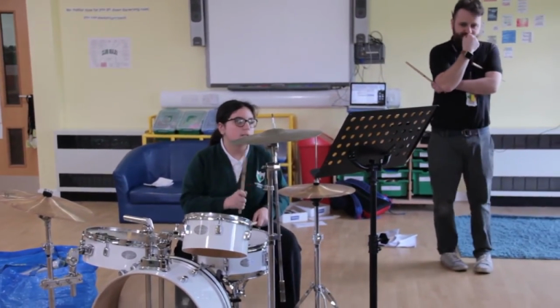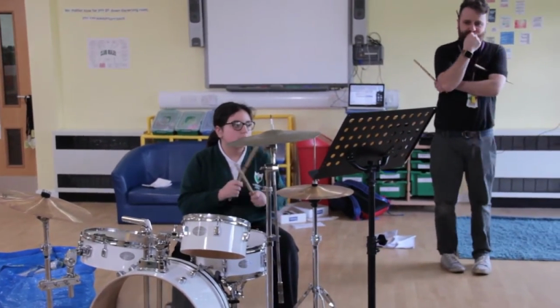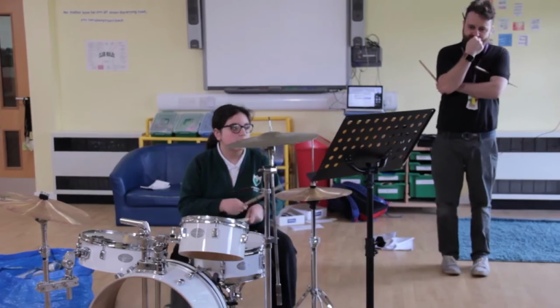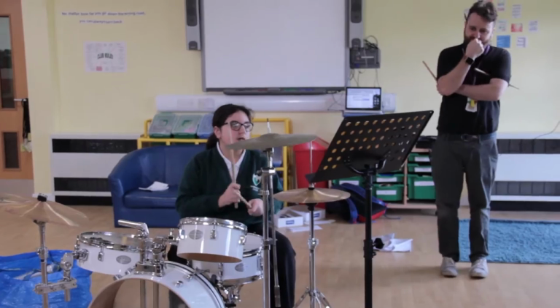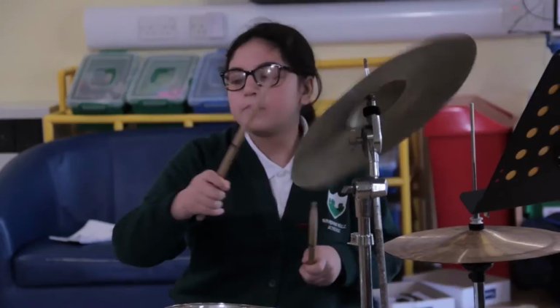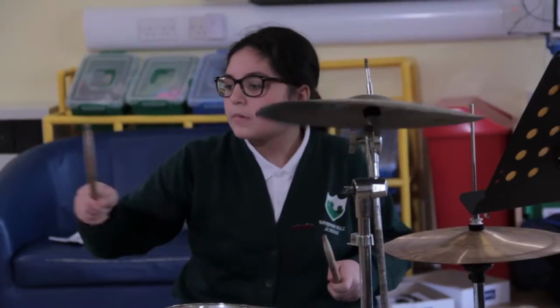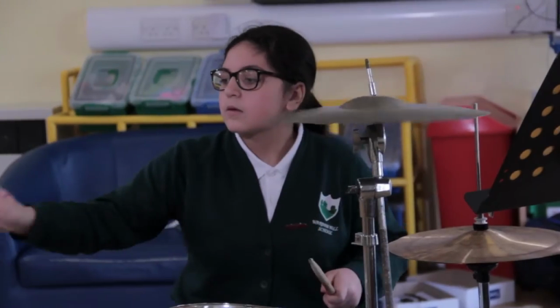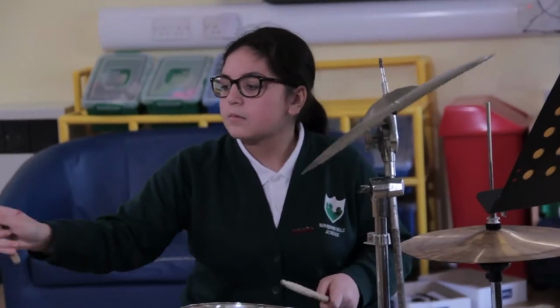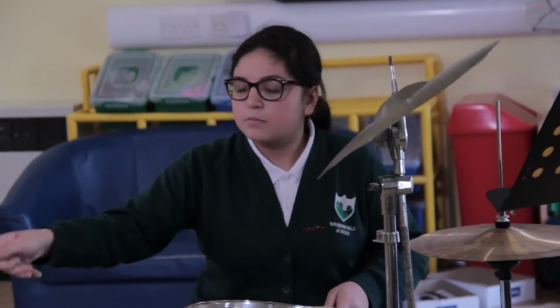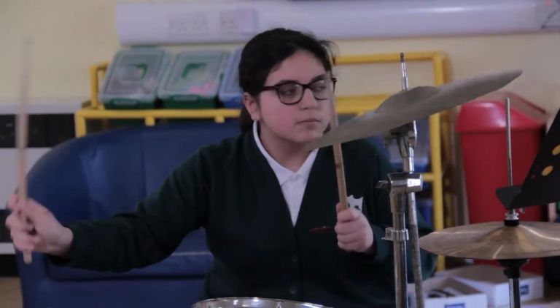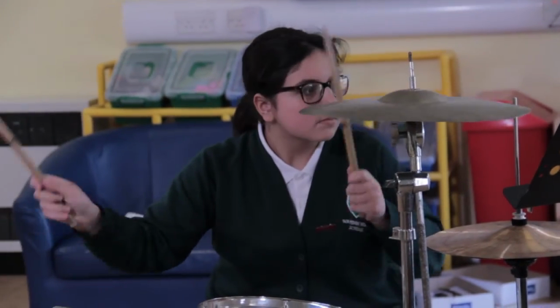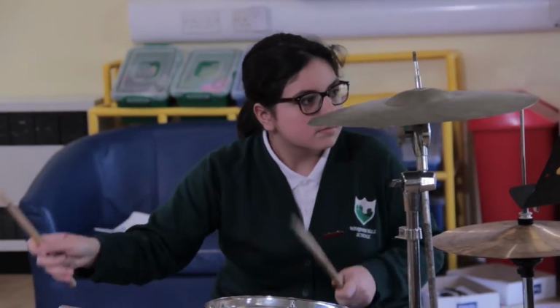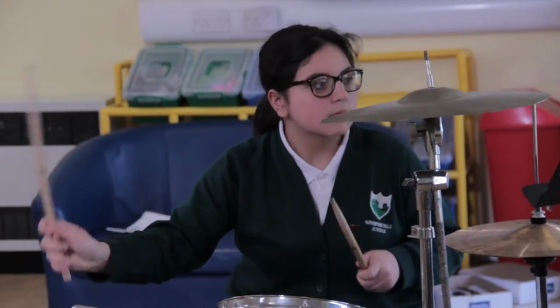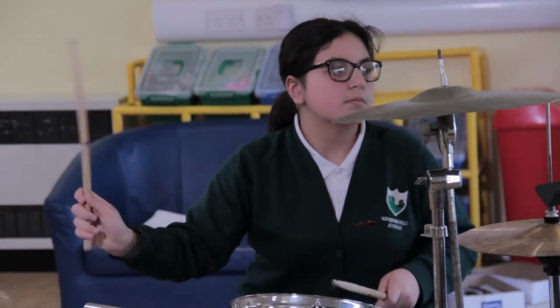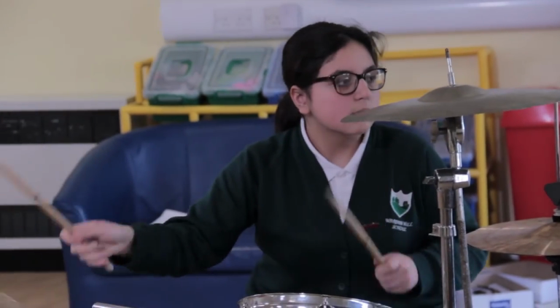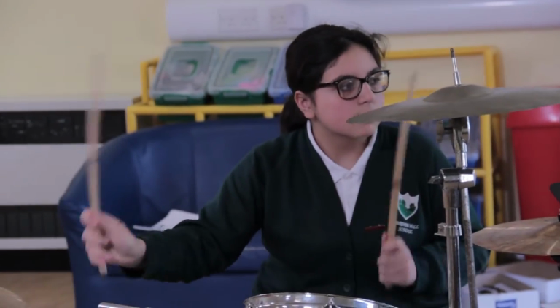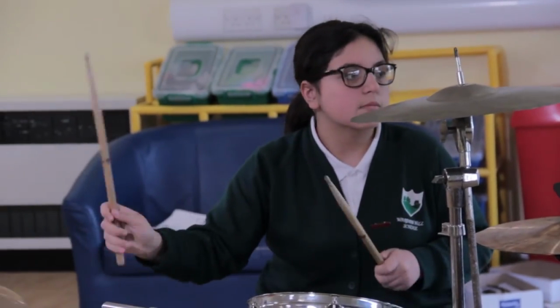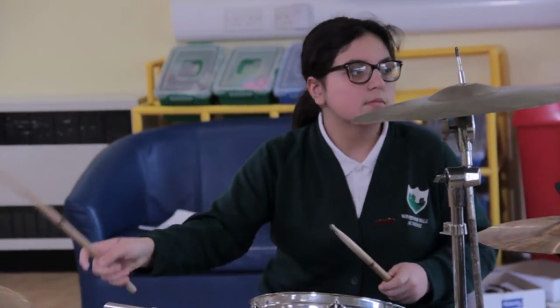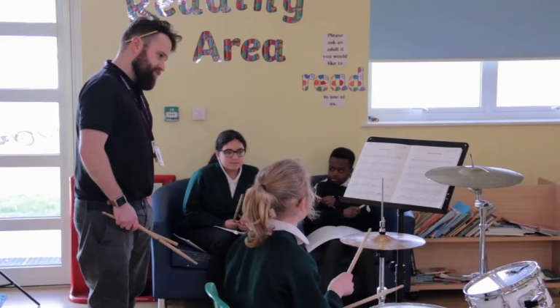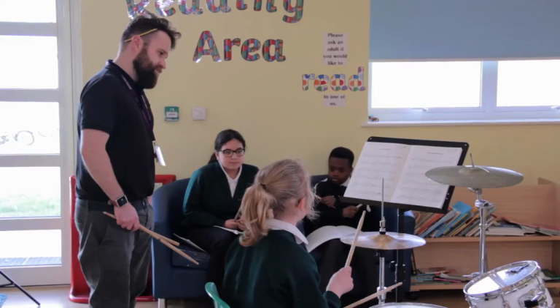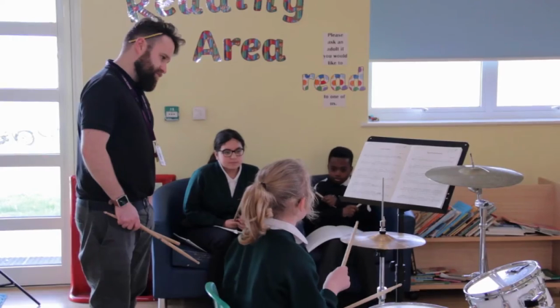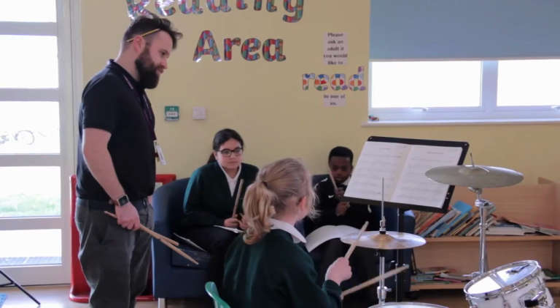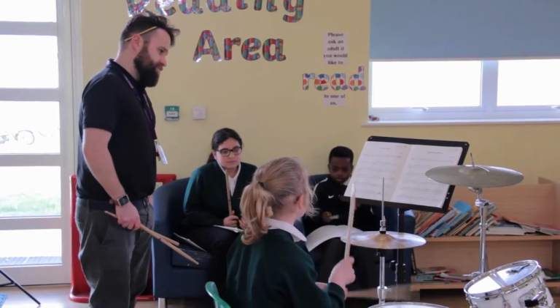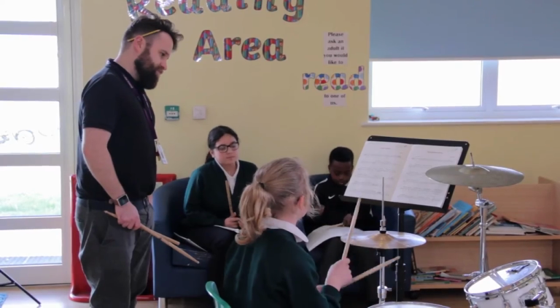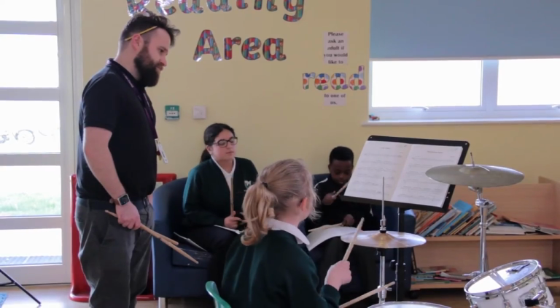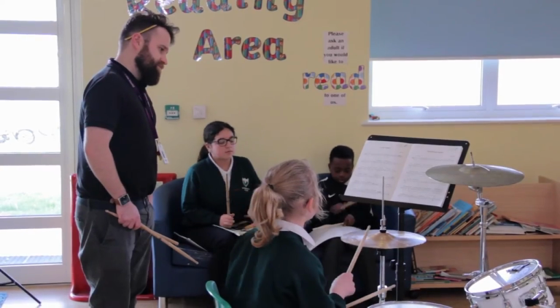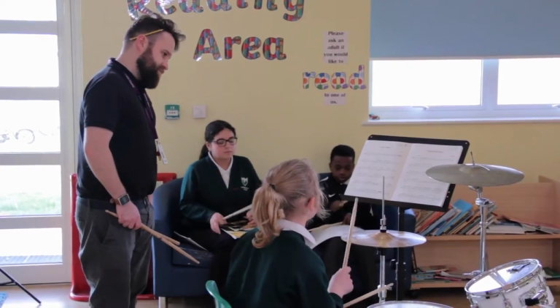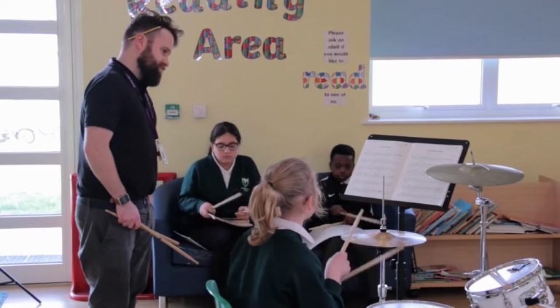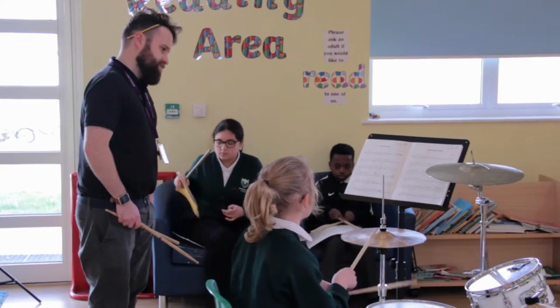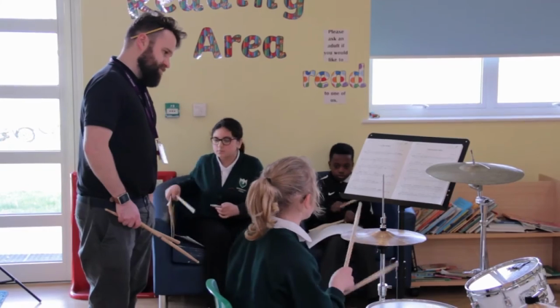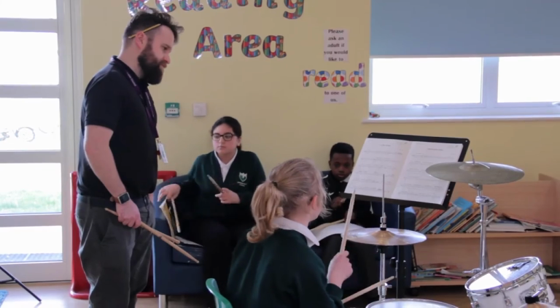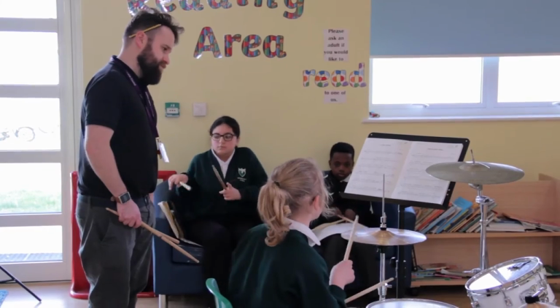If you would like to play the drums, our percussion teachers can teach you how to play the drum kit or orchestral percussion.